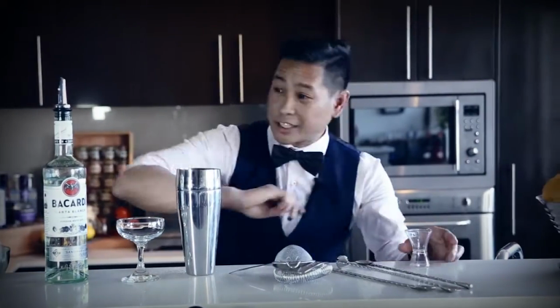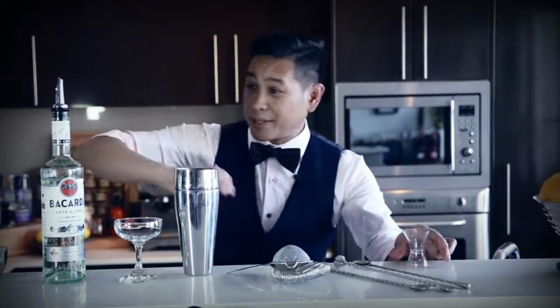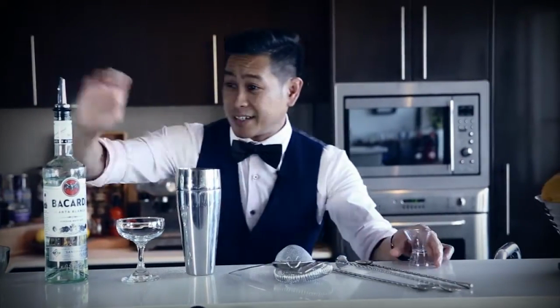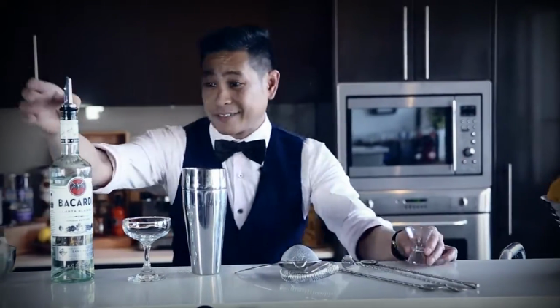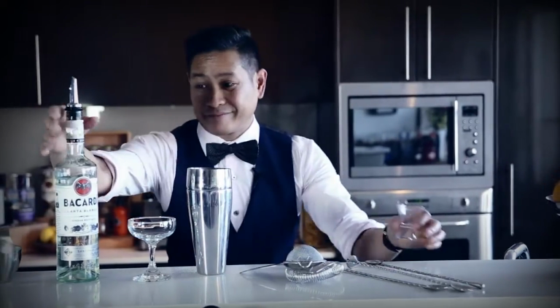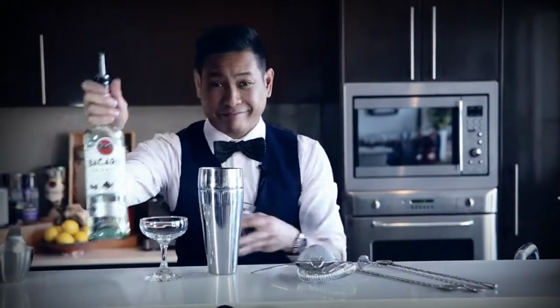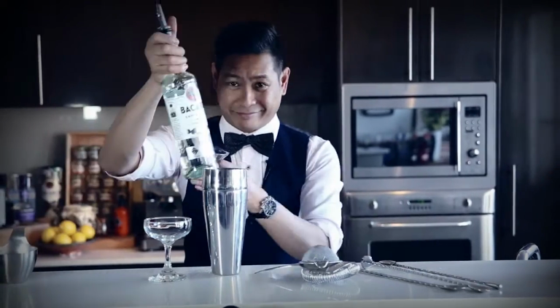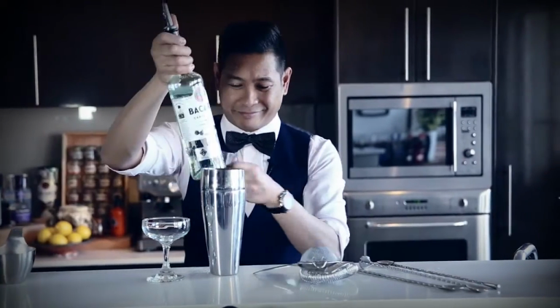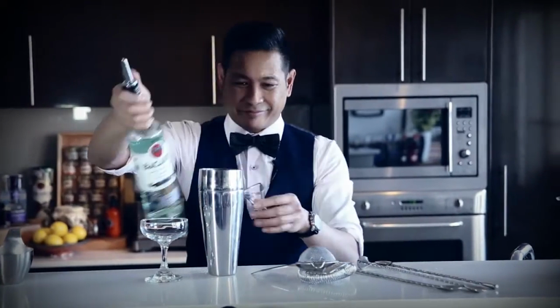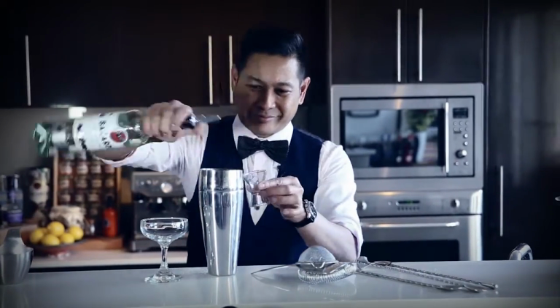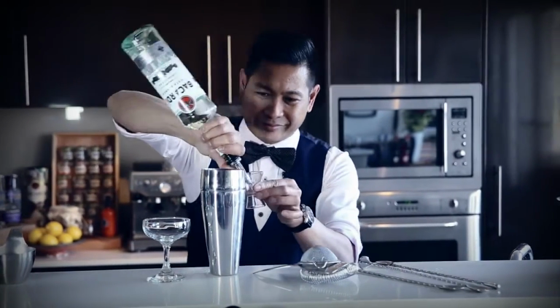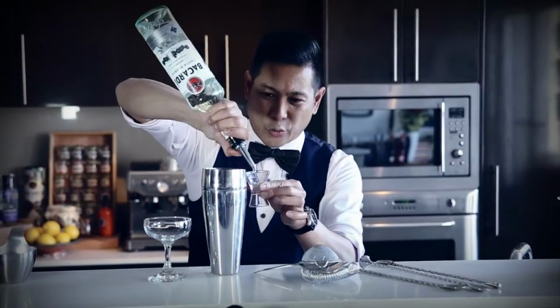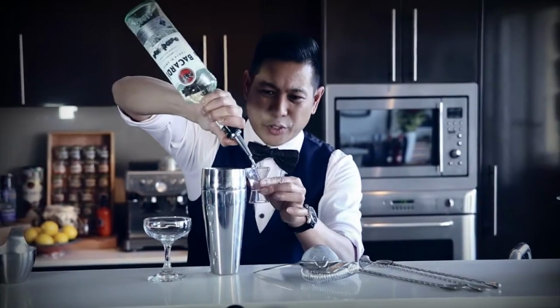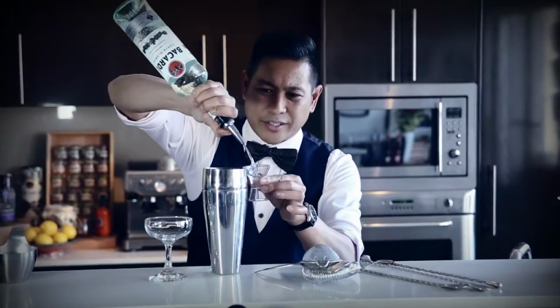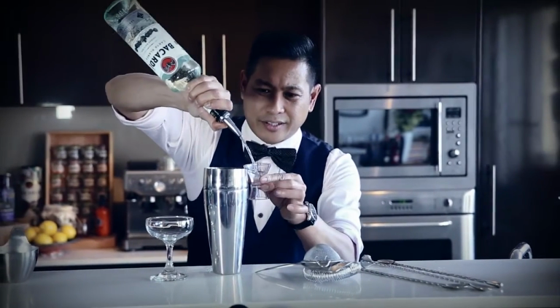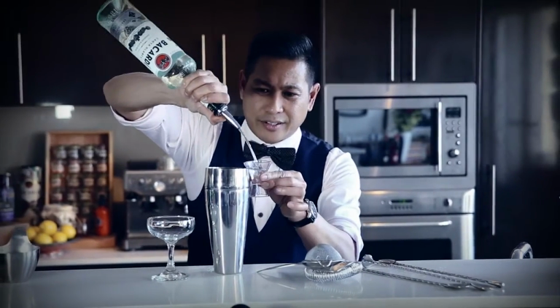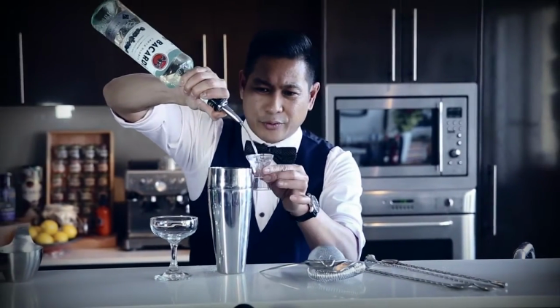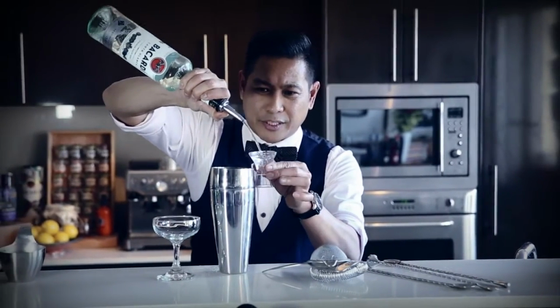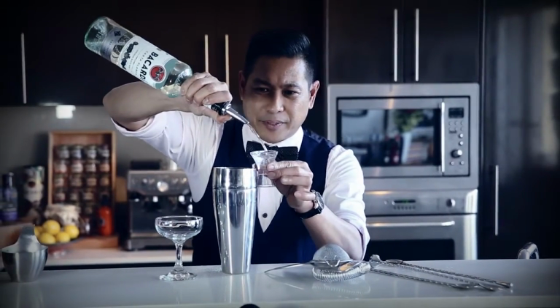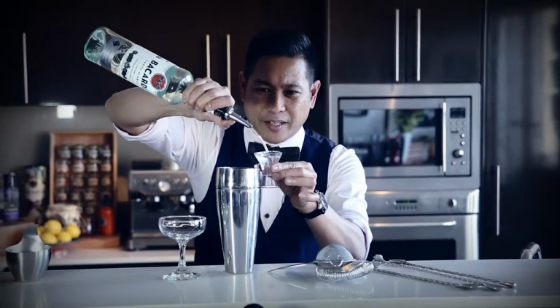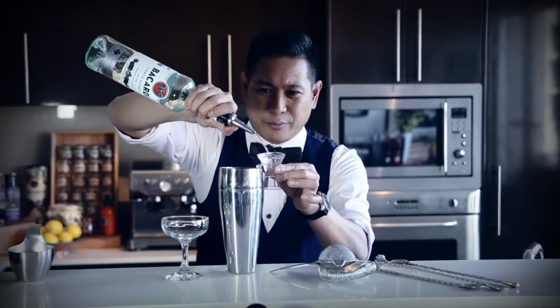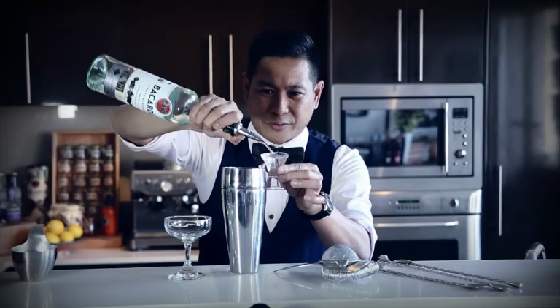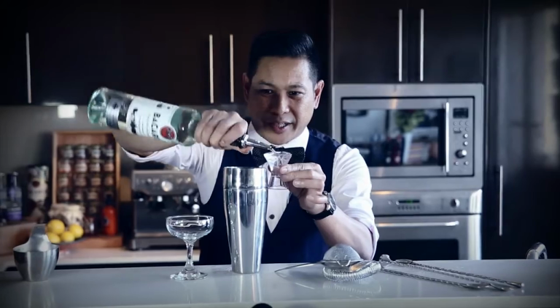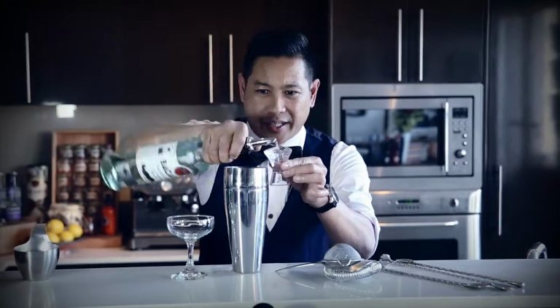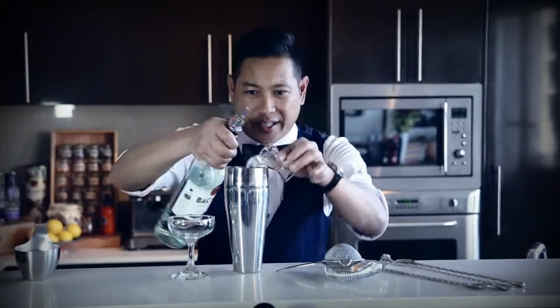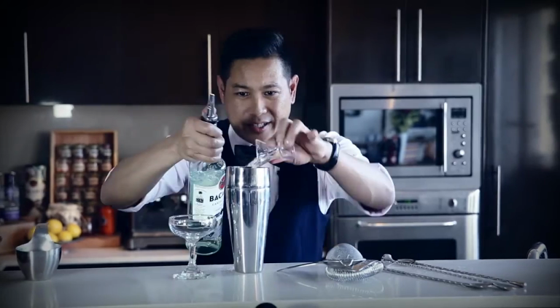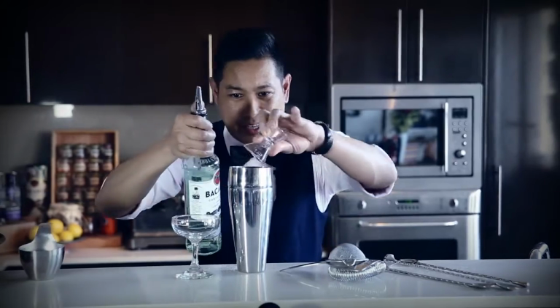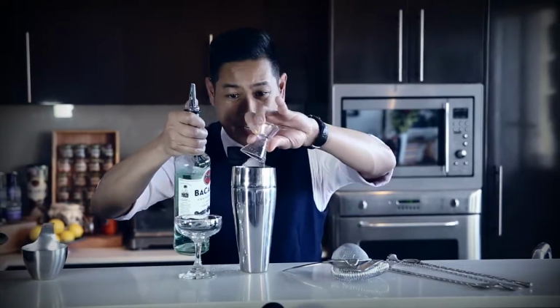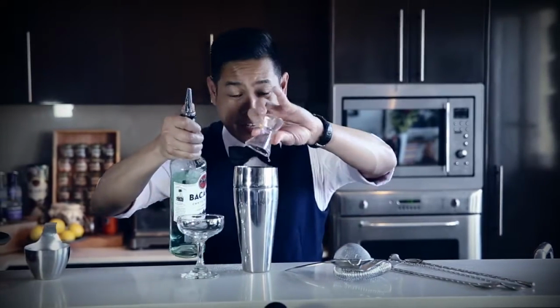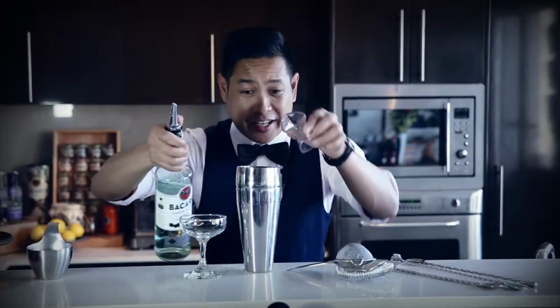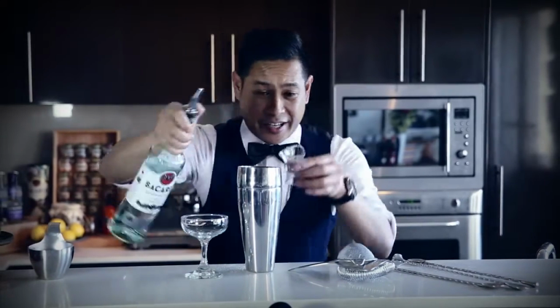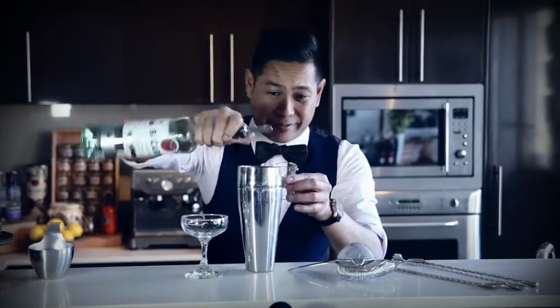Carta Blanca. The original recipe was created in 1898.